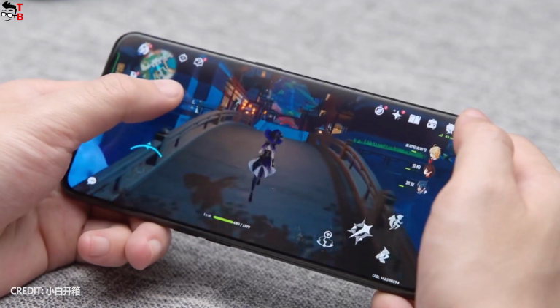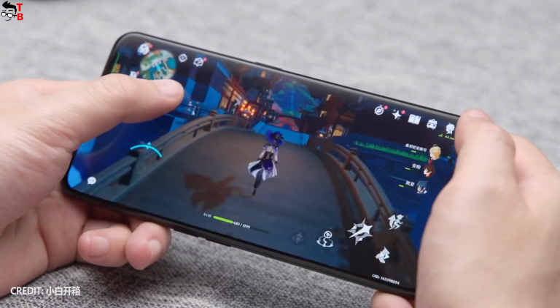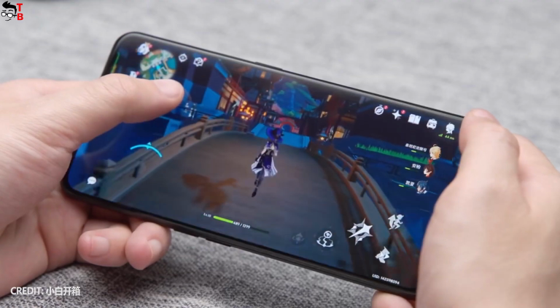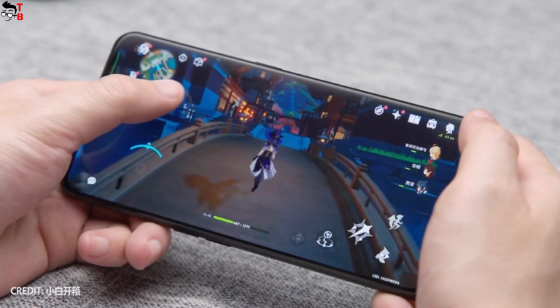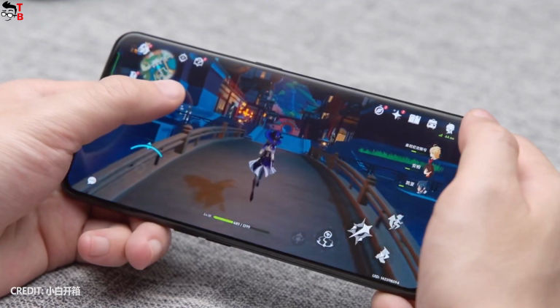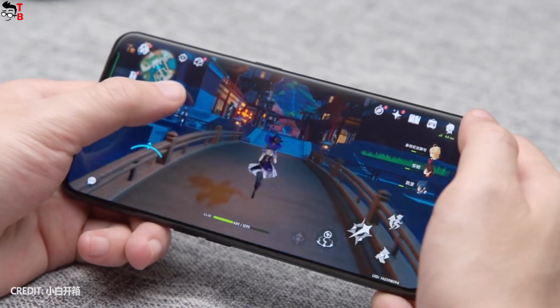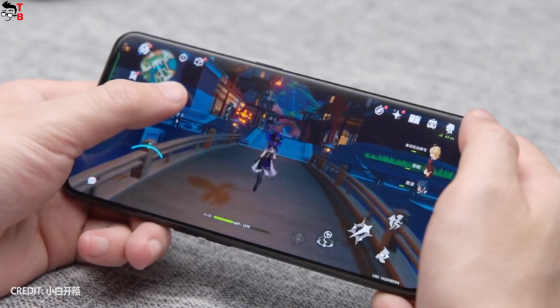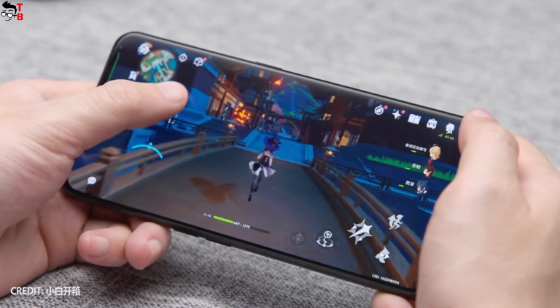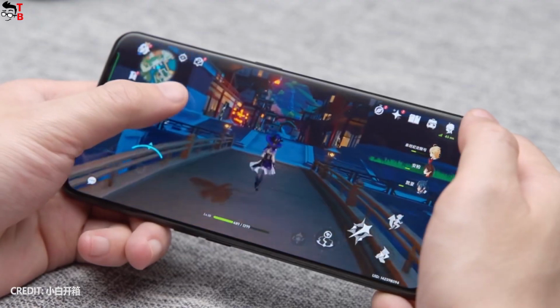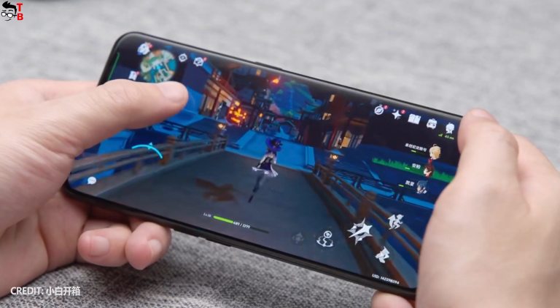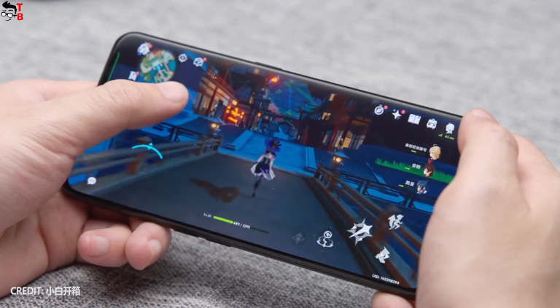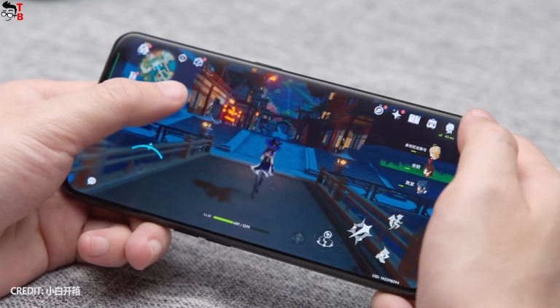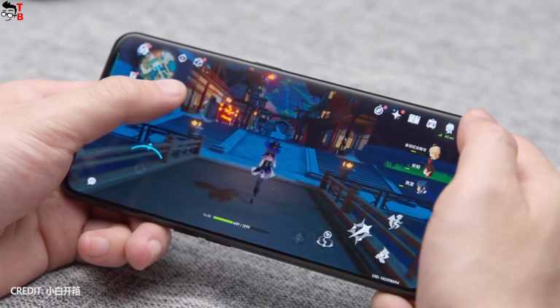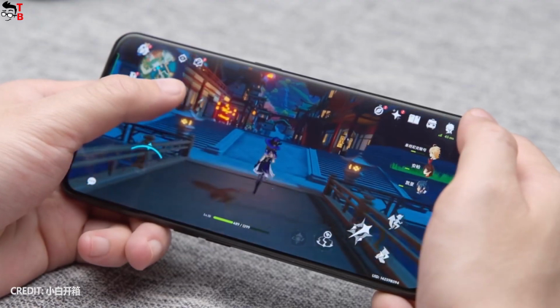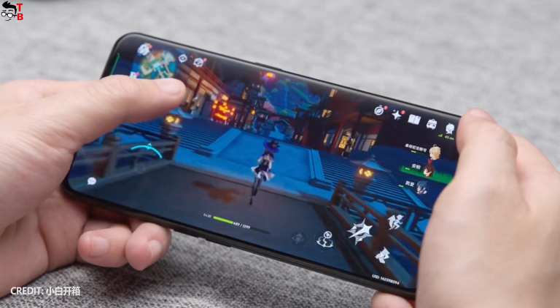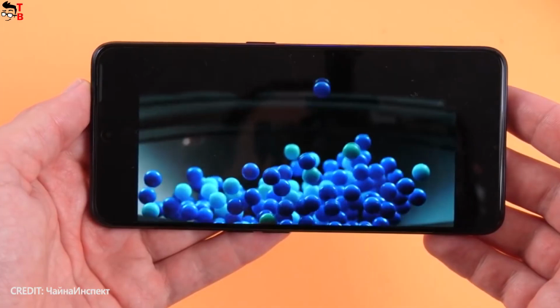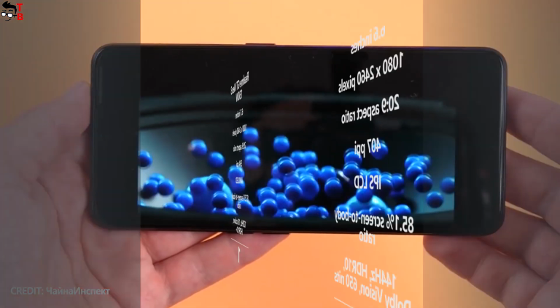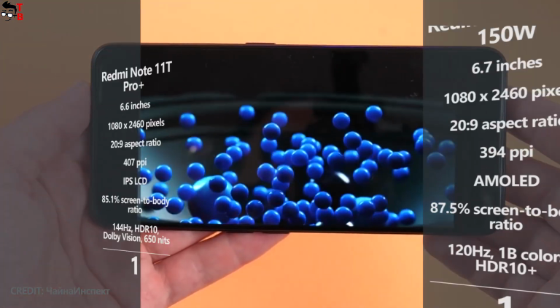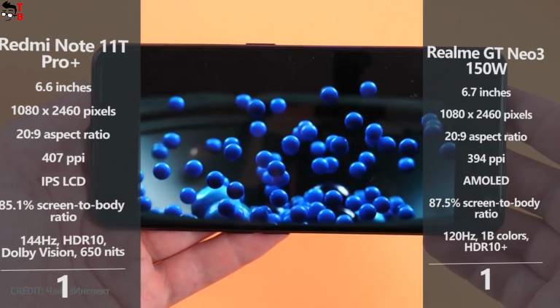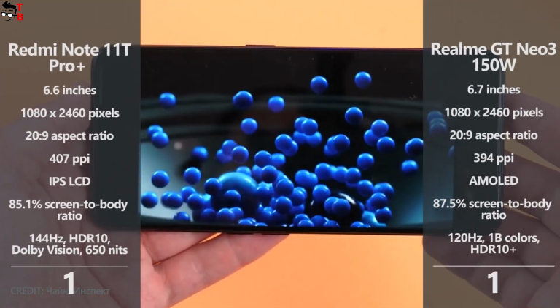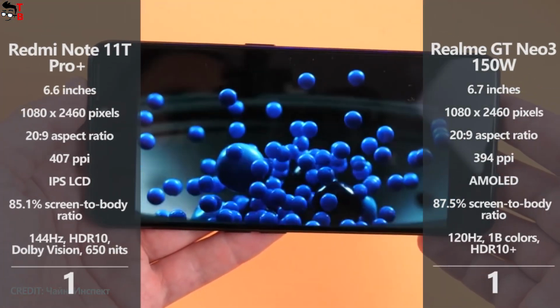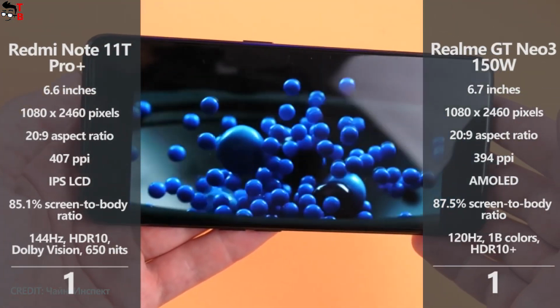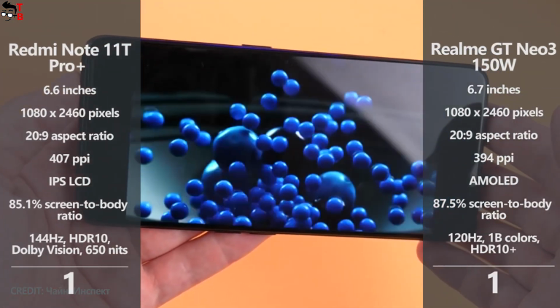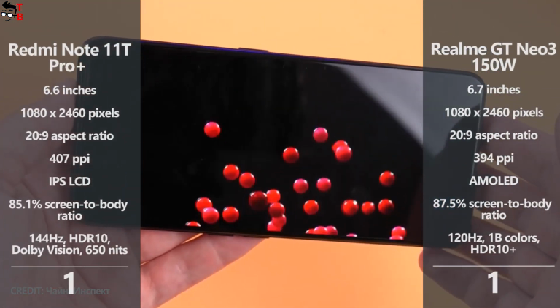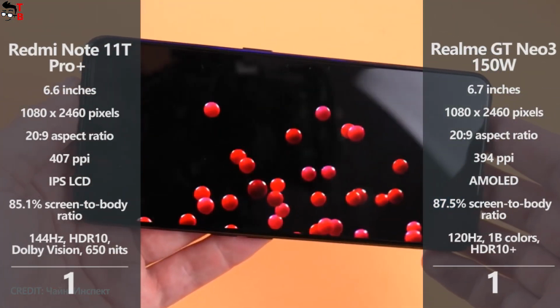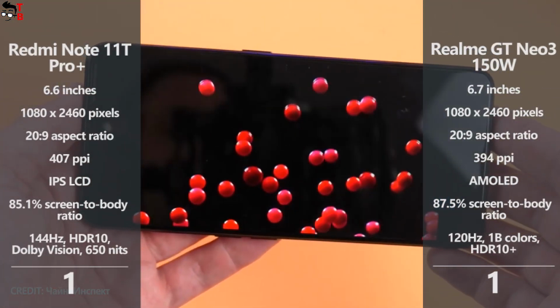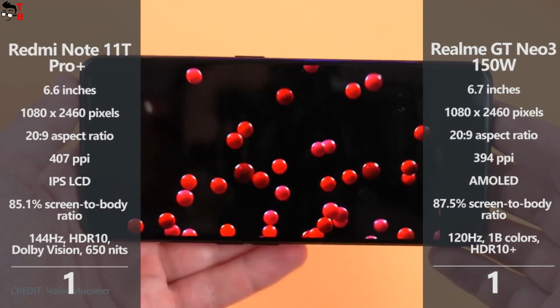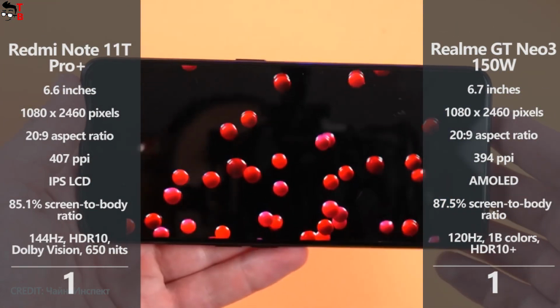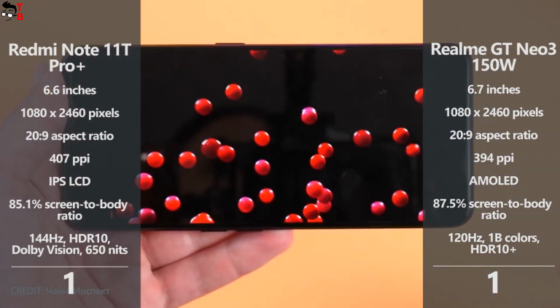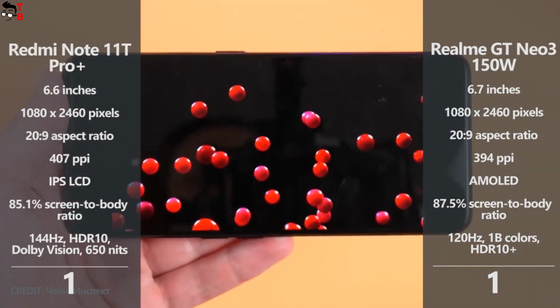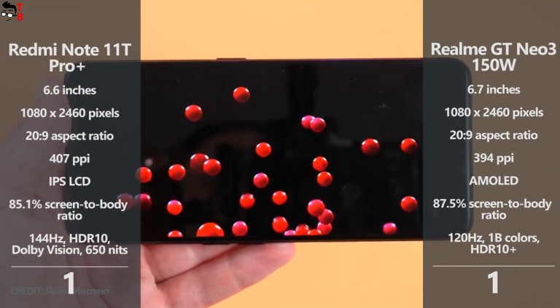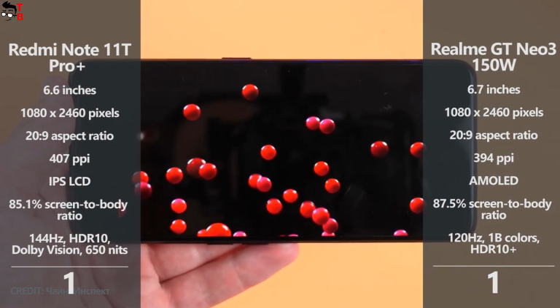It is a very hard choice, but I am a fan of AMOLED displays, so I will choose the Realme GT Neo 3 this time.